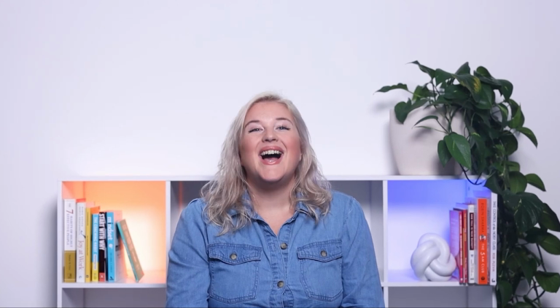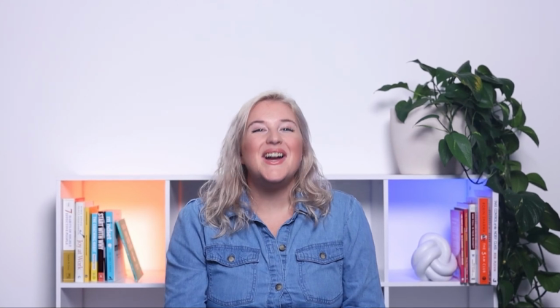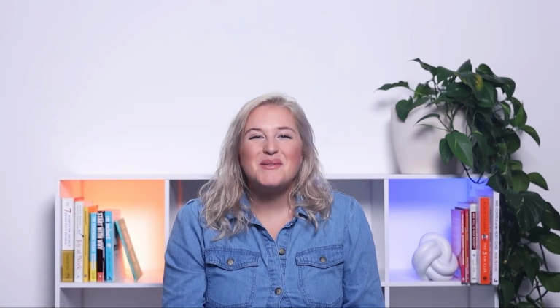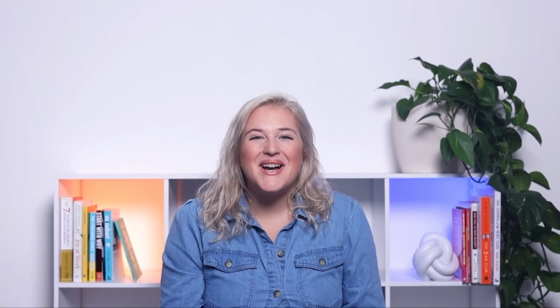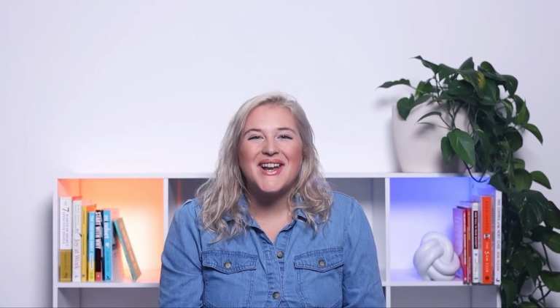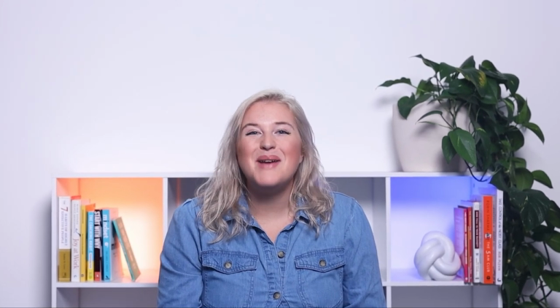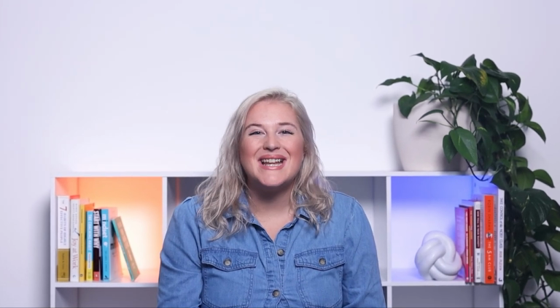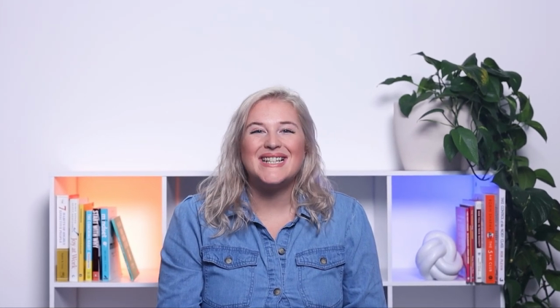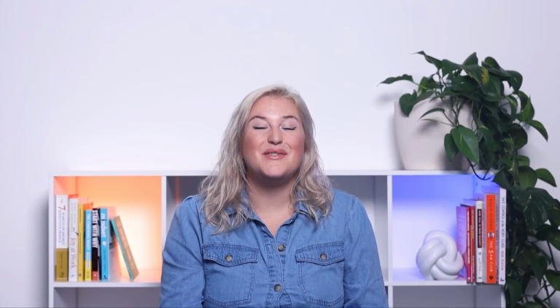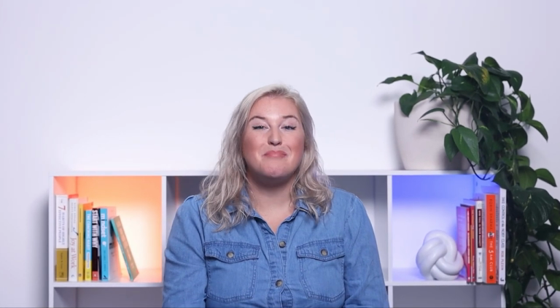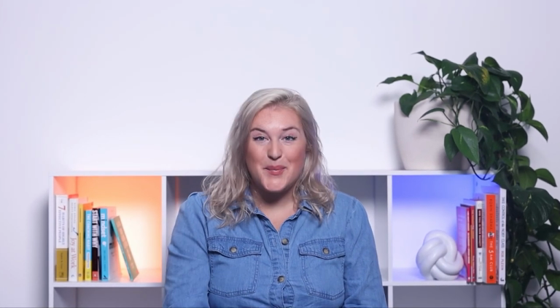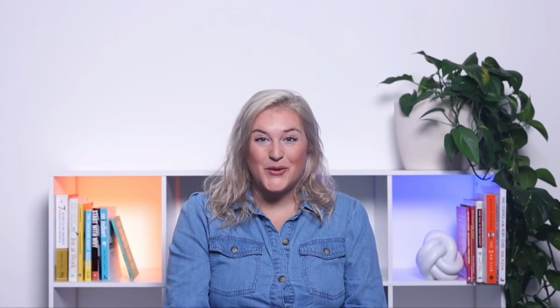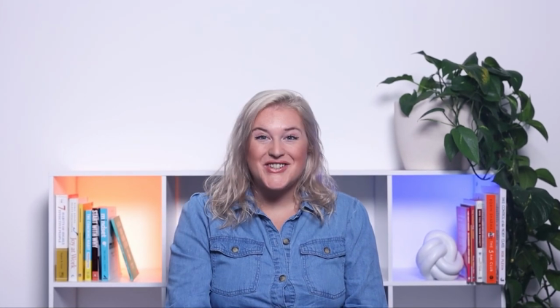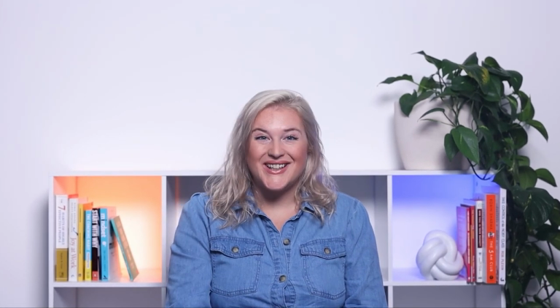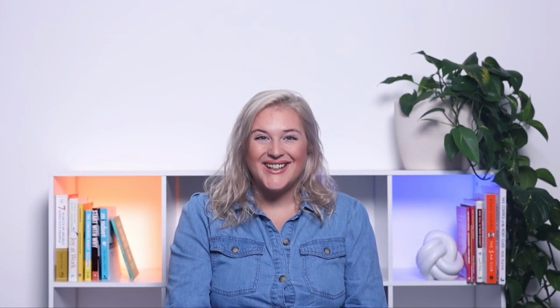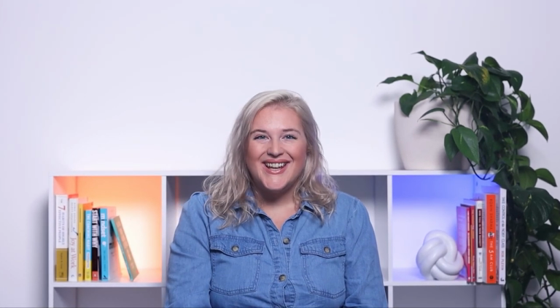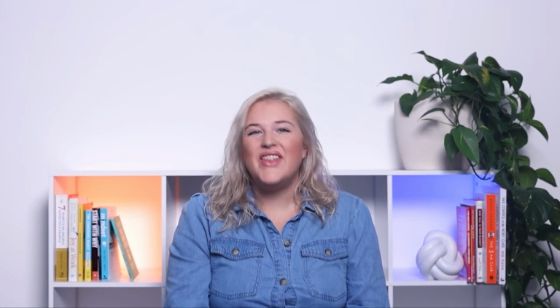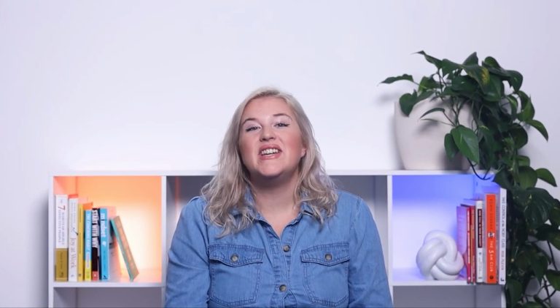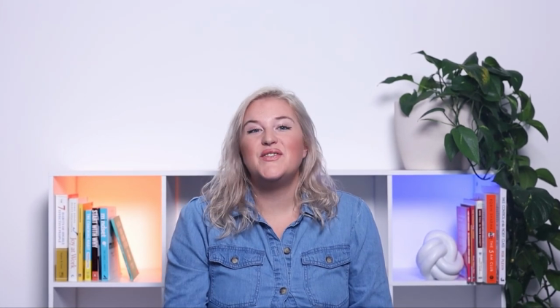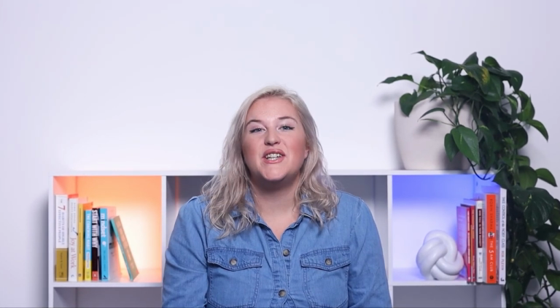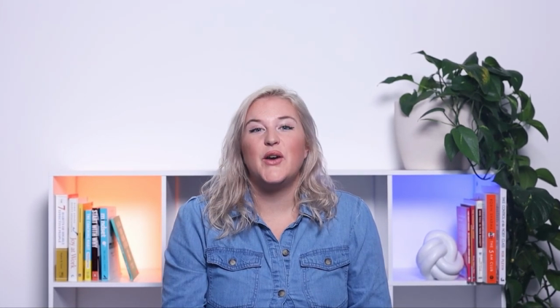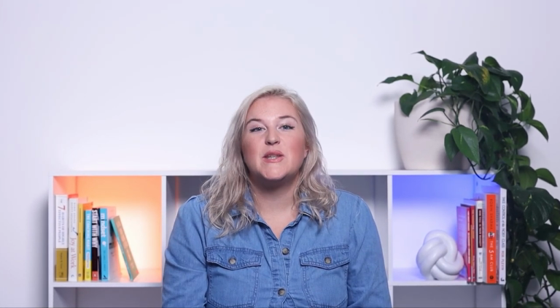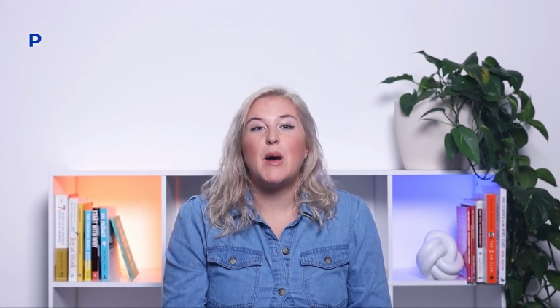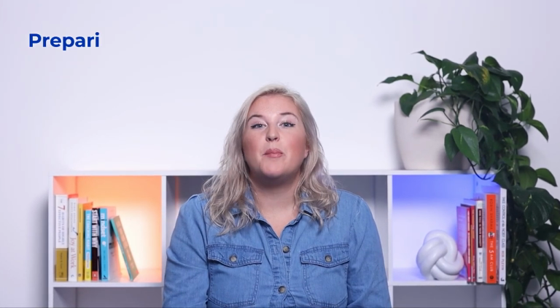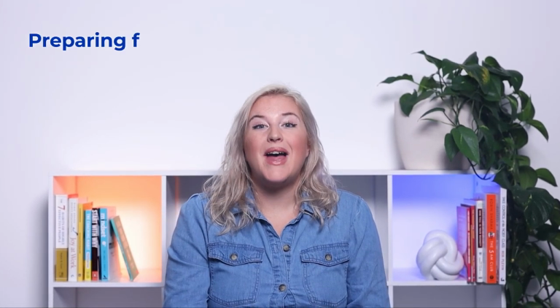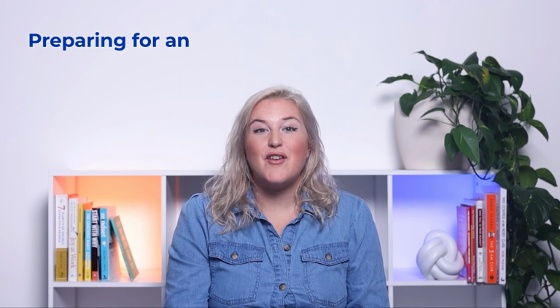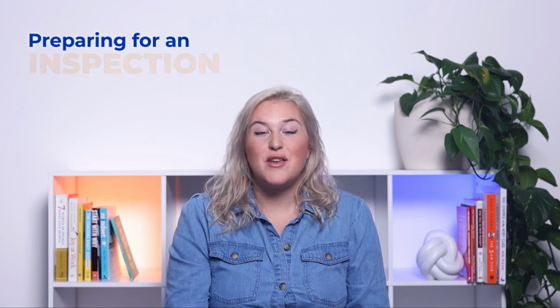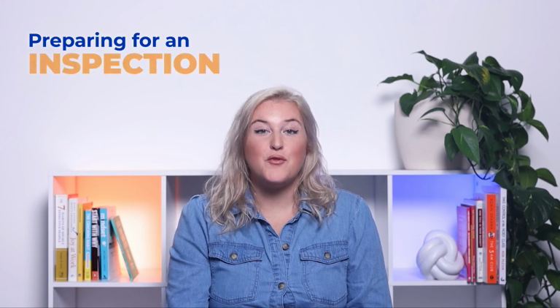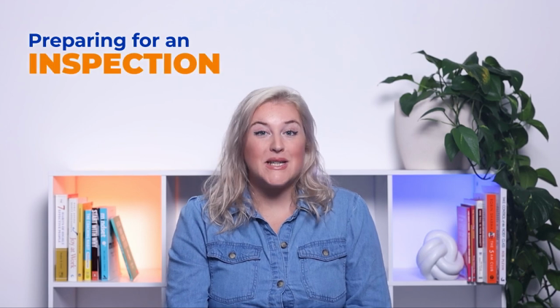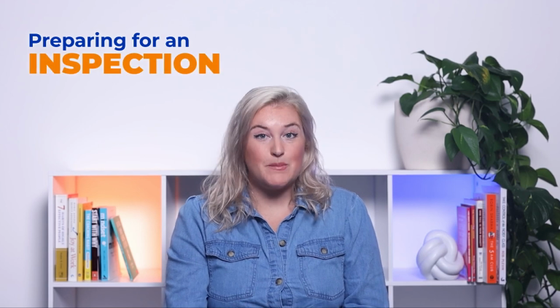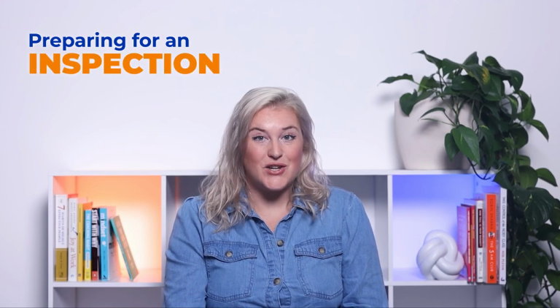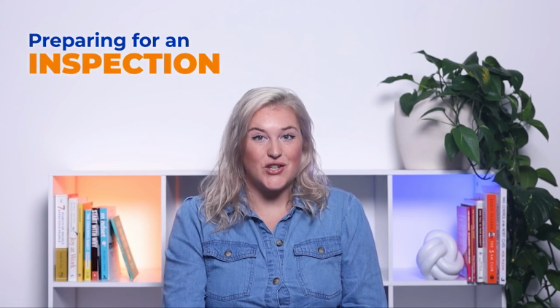Hi everyone, I'm Natalie from MyProgression, and this video is about preparing for an inspection.